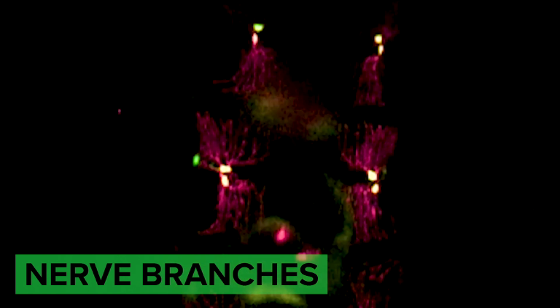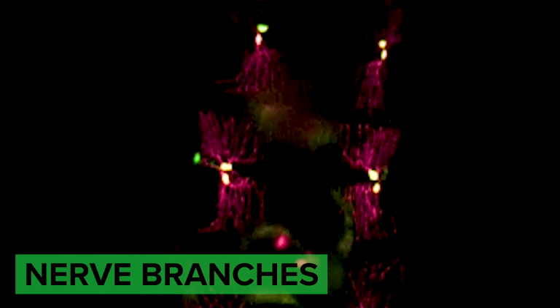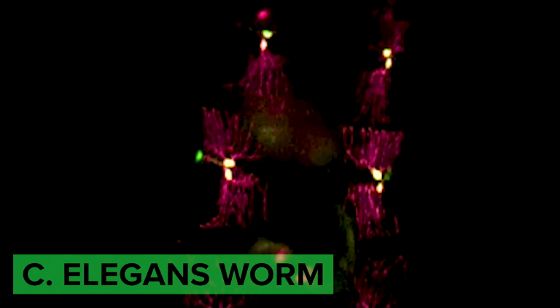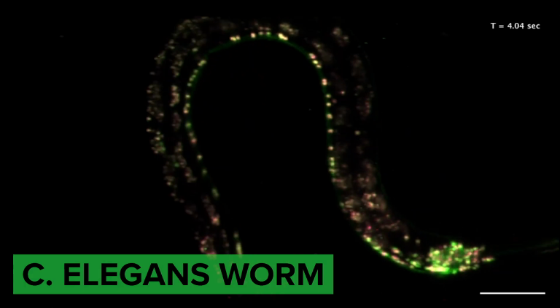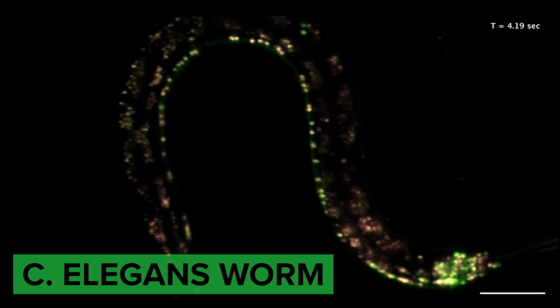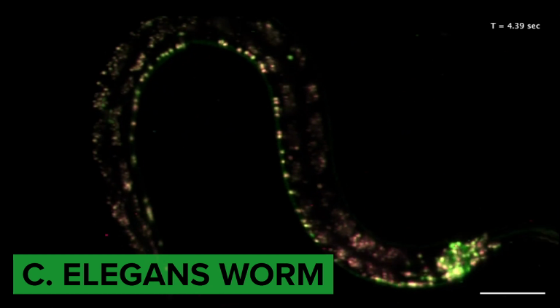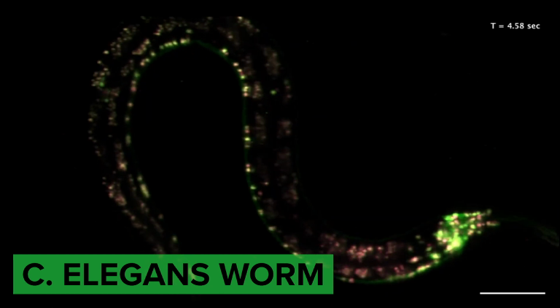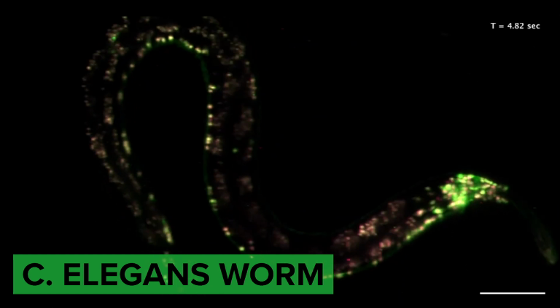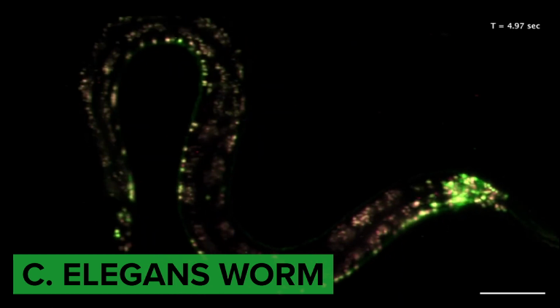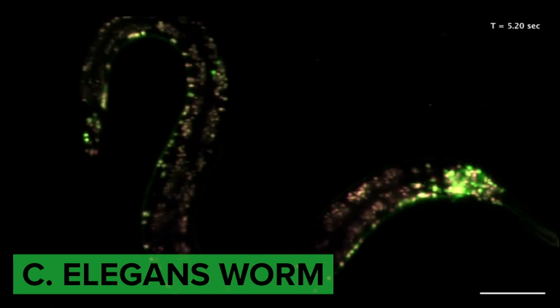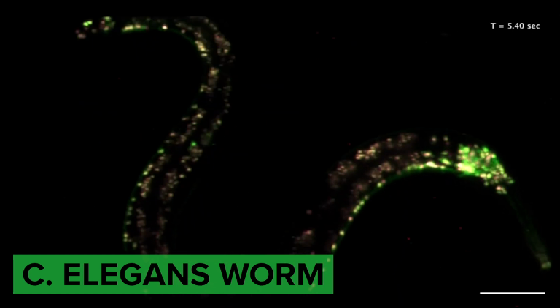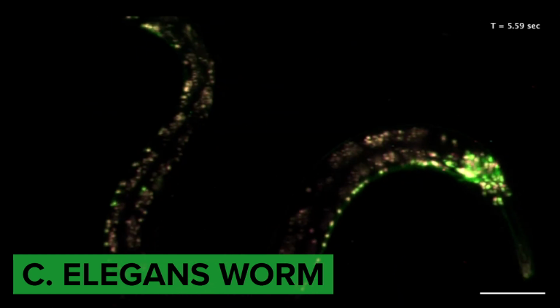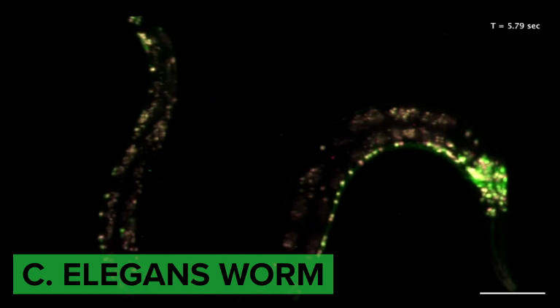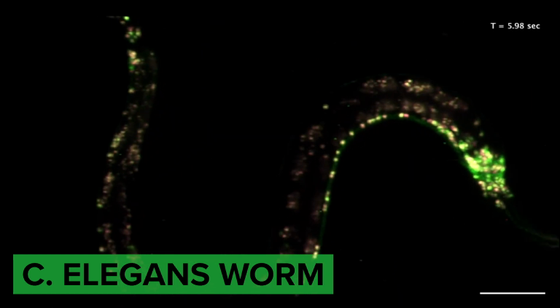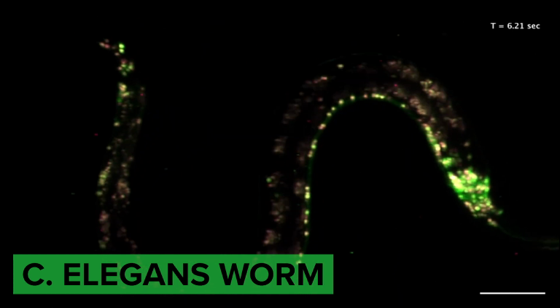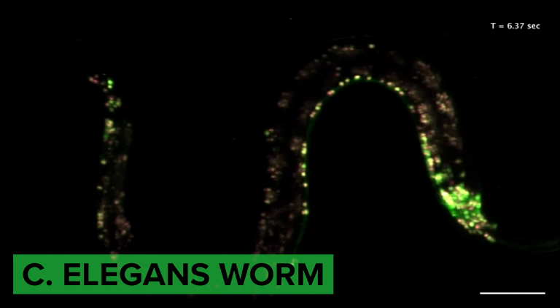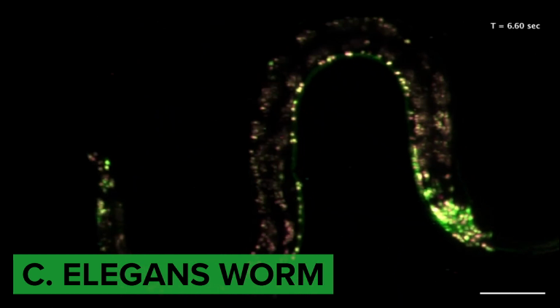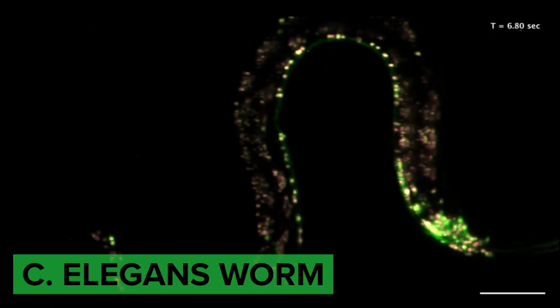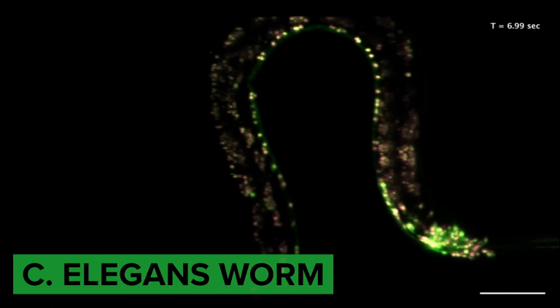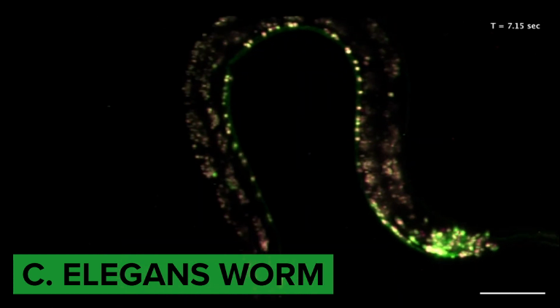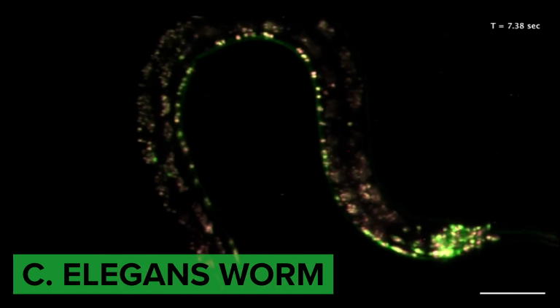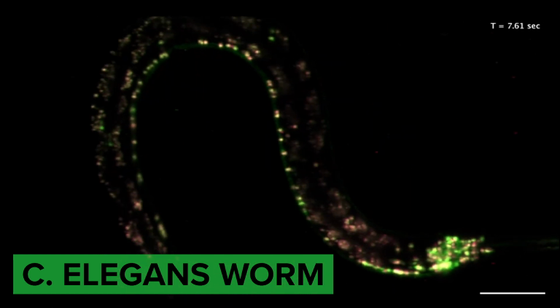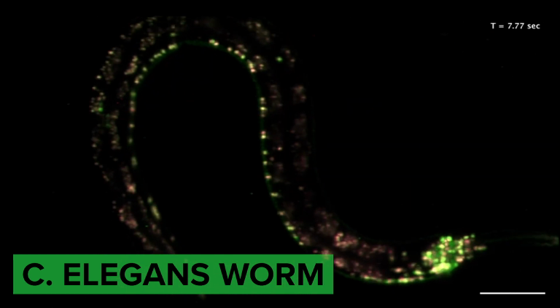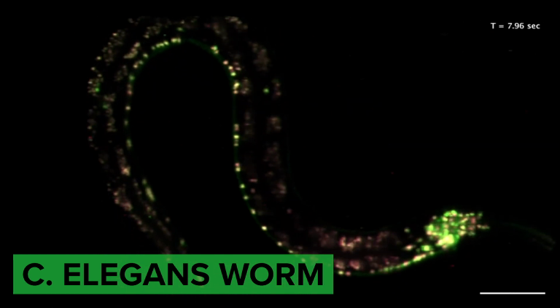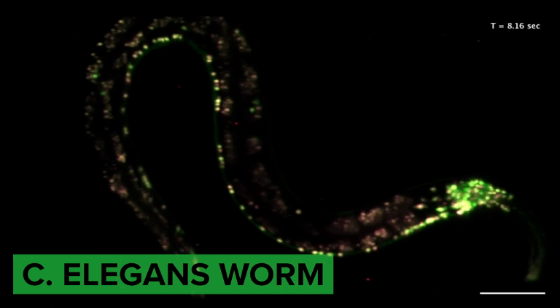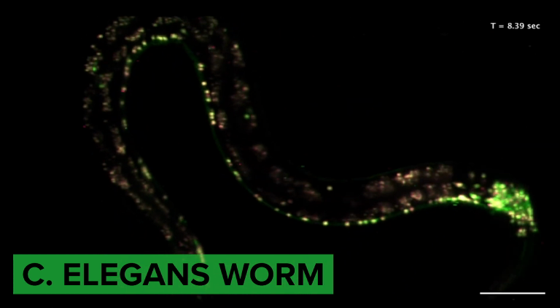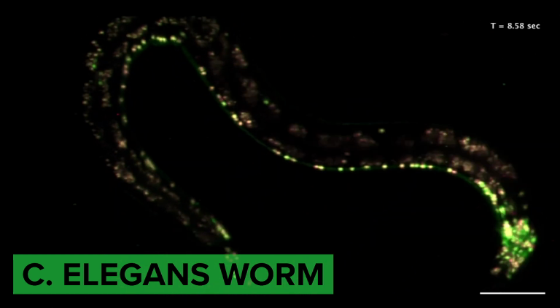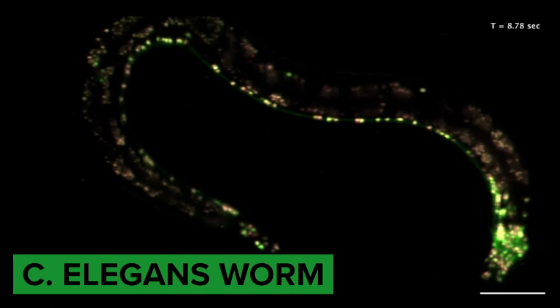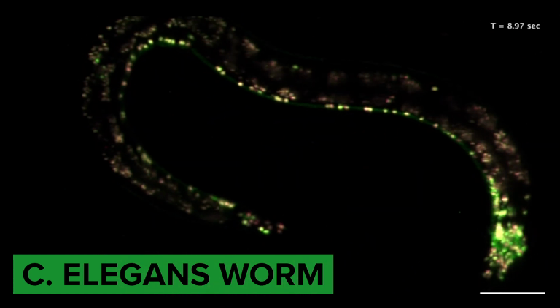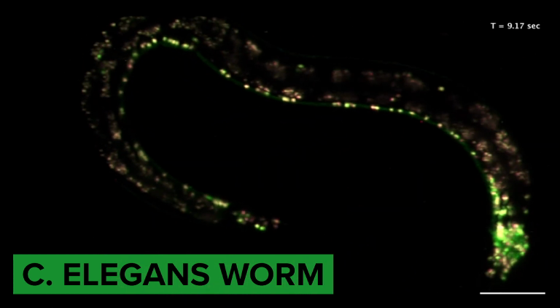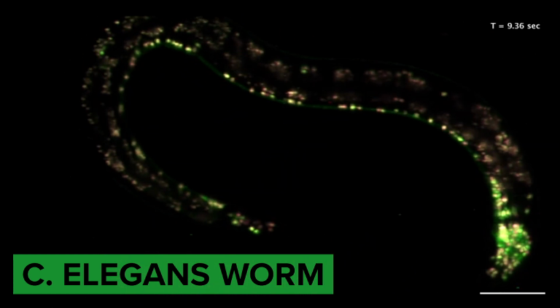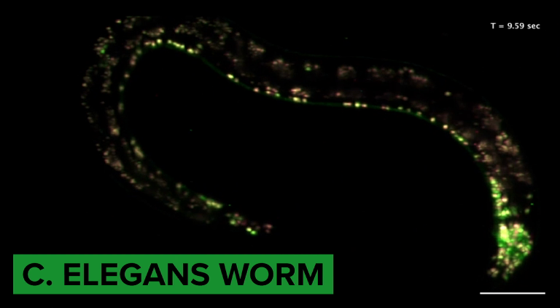We can understand movement in a more simple animal, and we can then take those basic principles and apply them to humans.